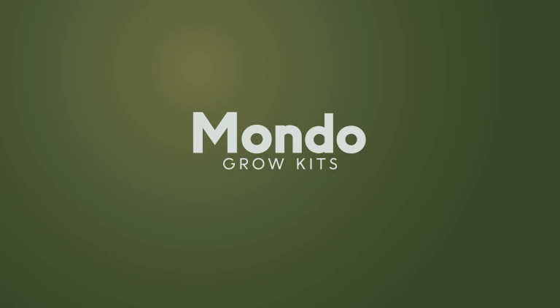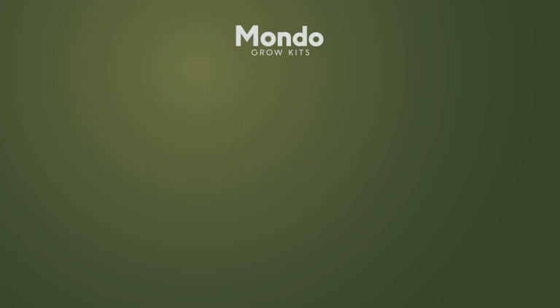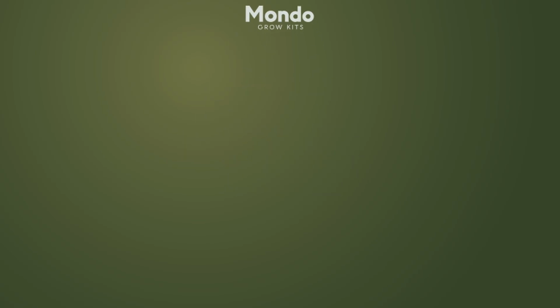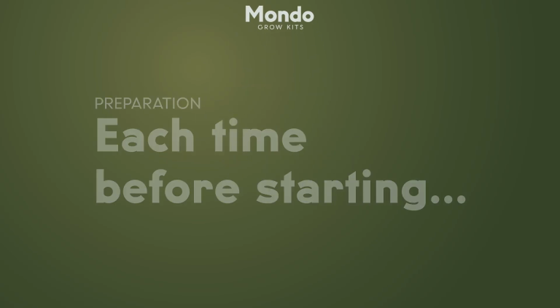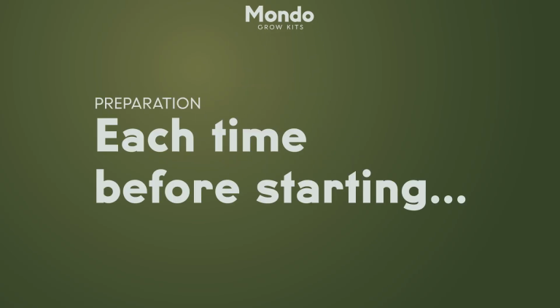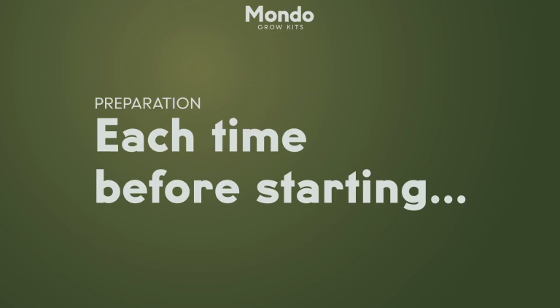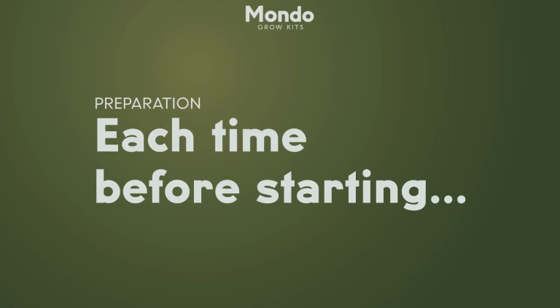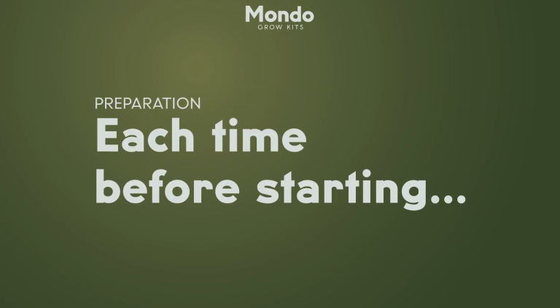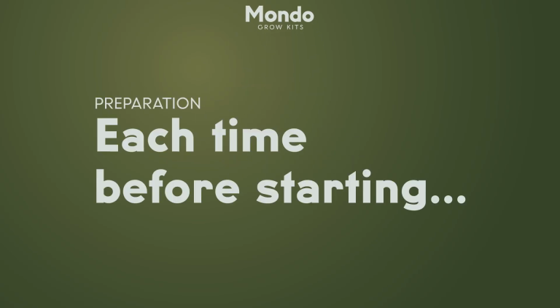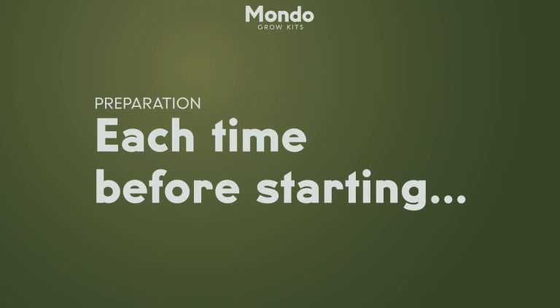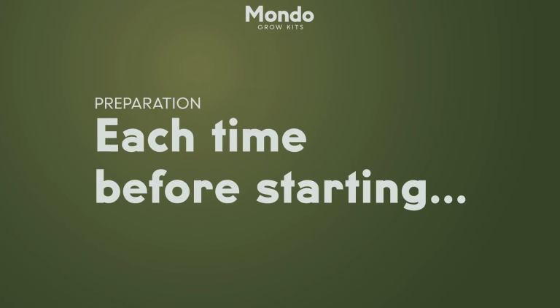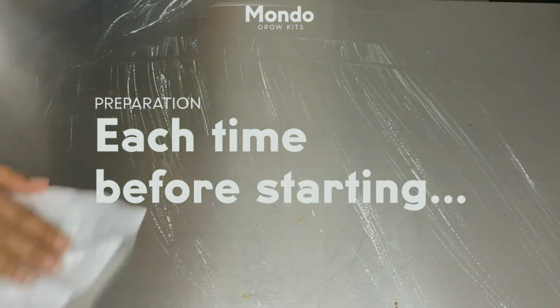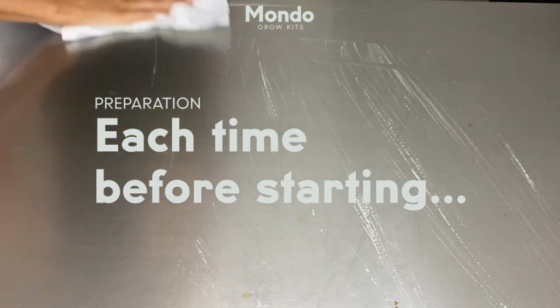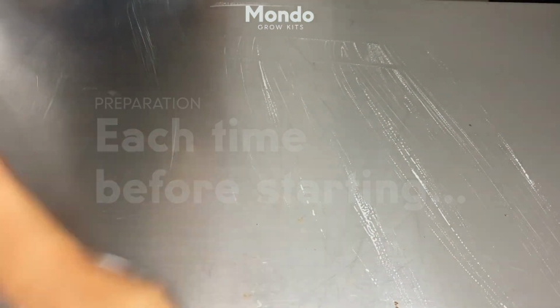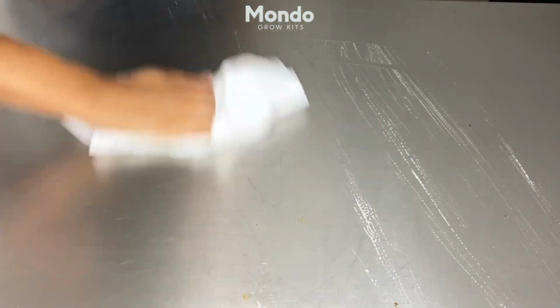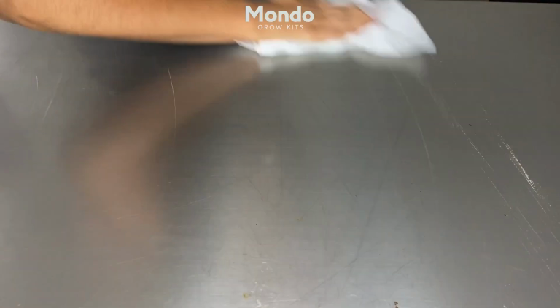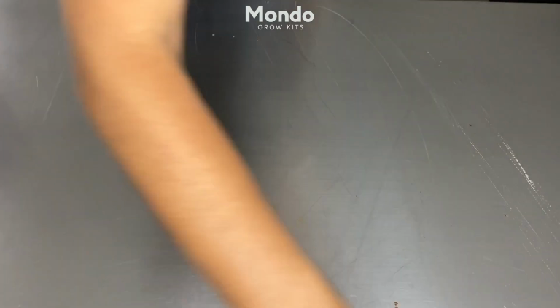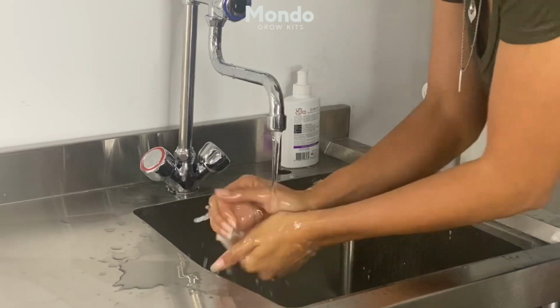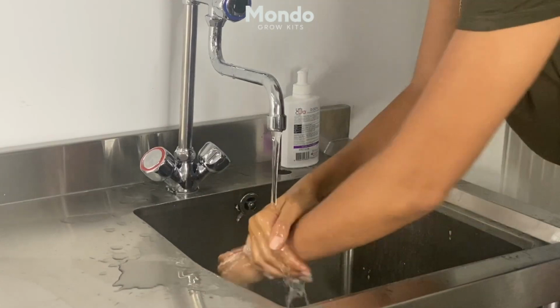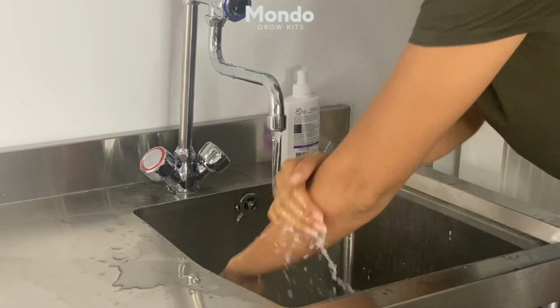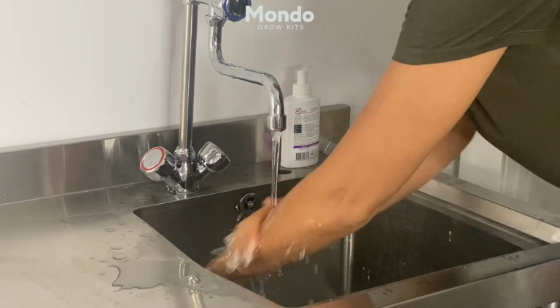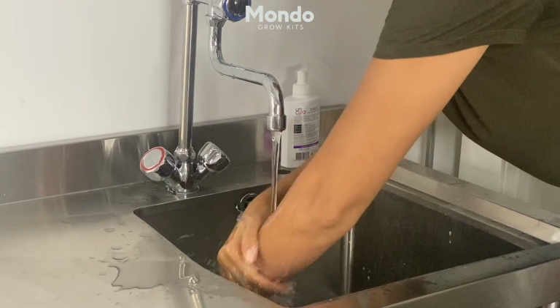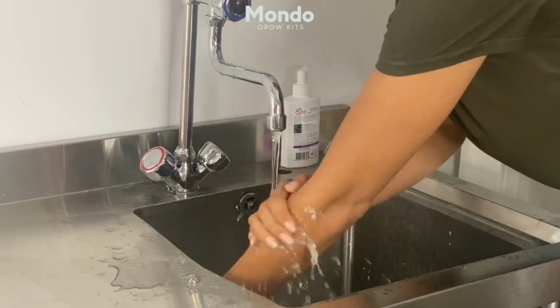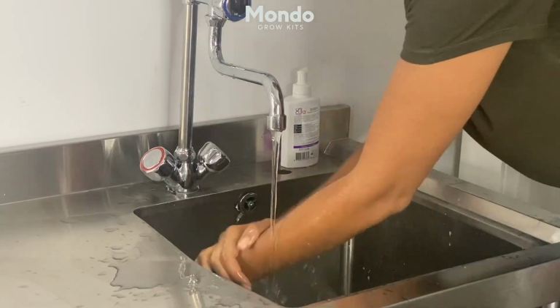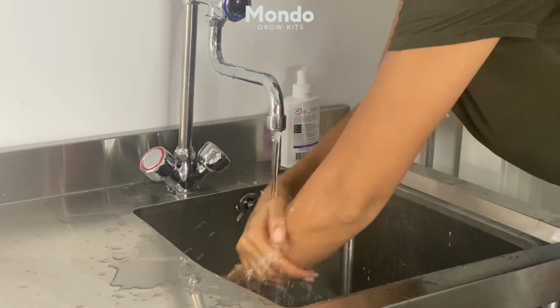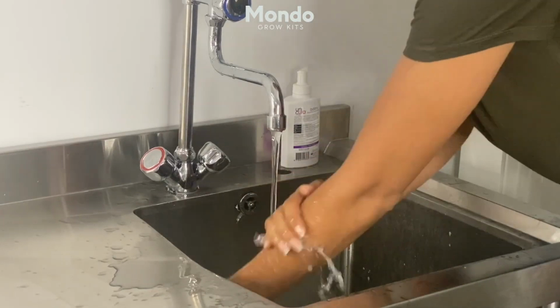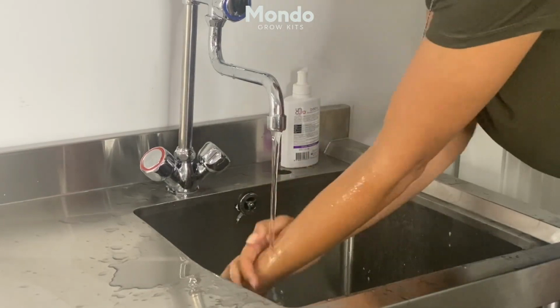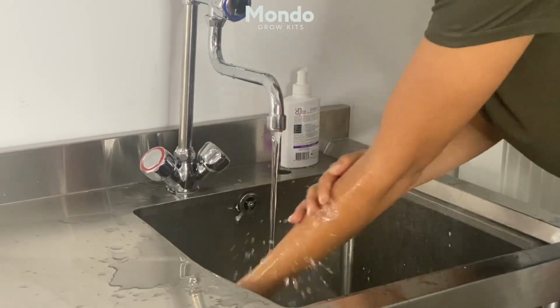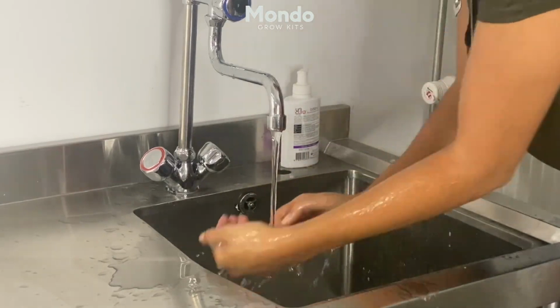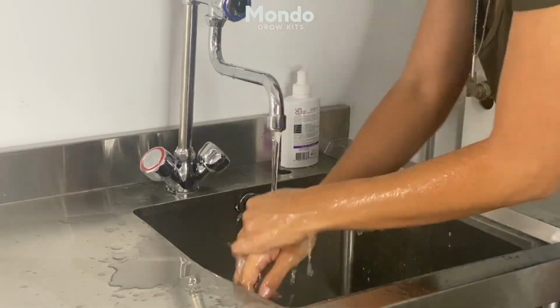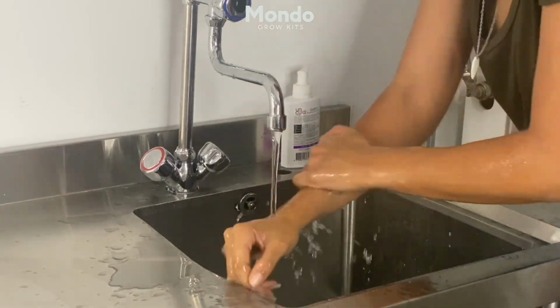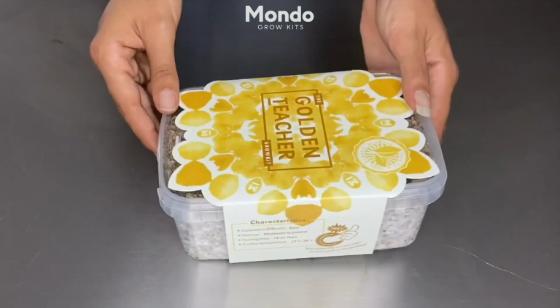Before starting, please clean the table and wash your hands and arms until your elbows with antibacterial soap.